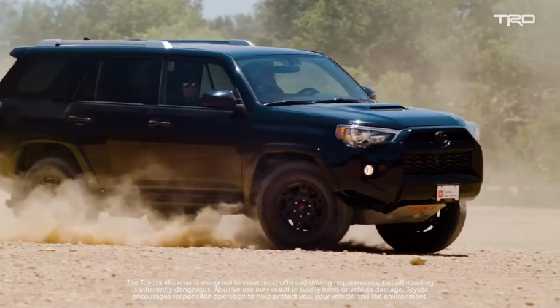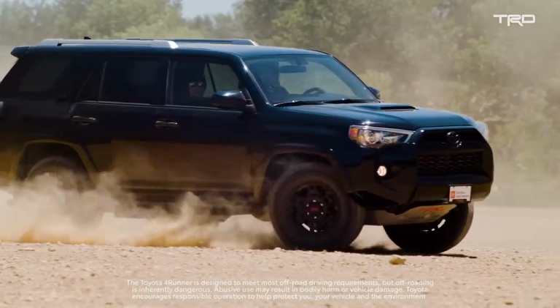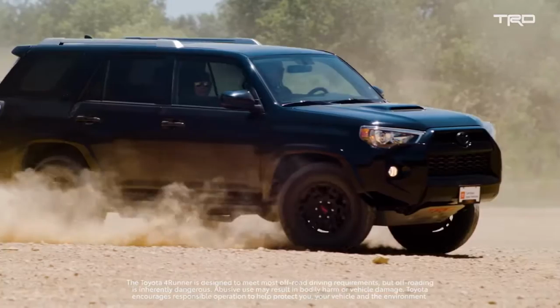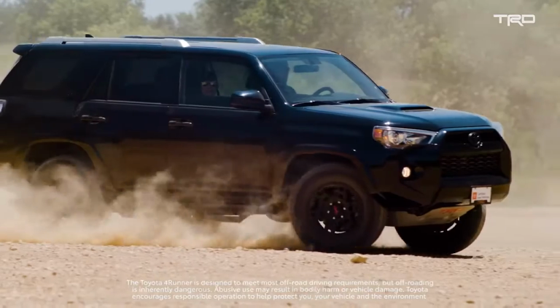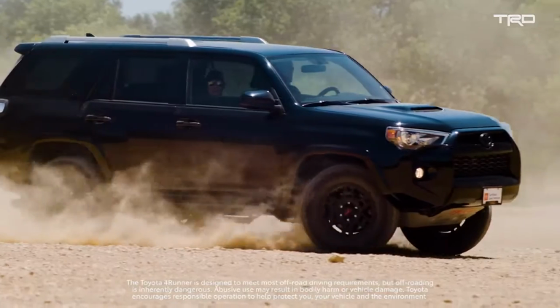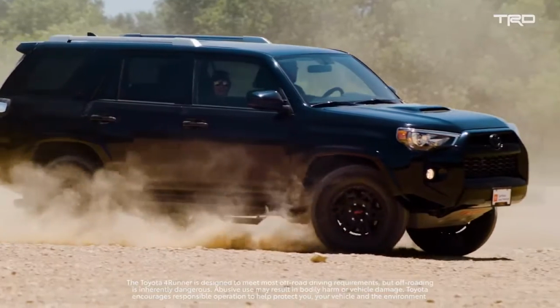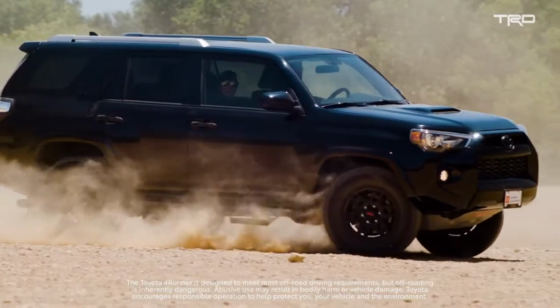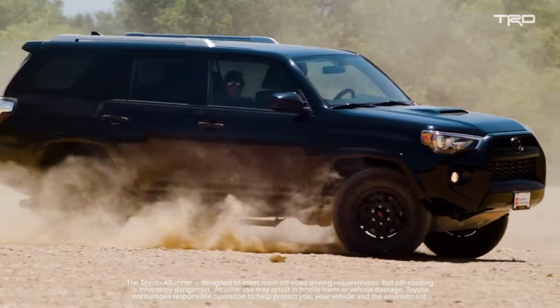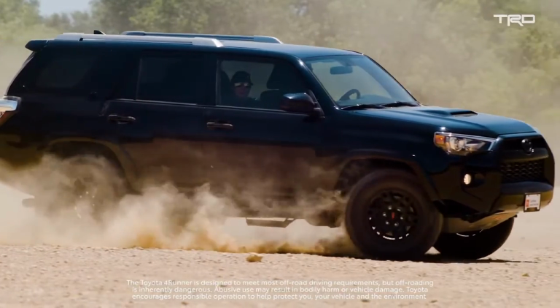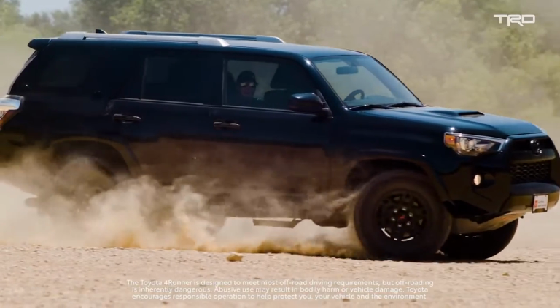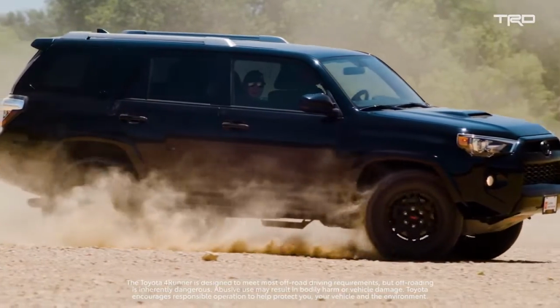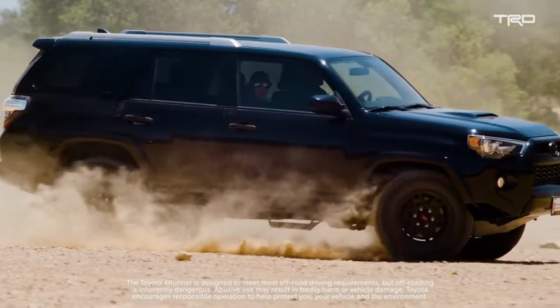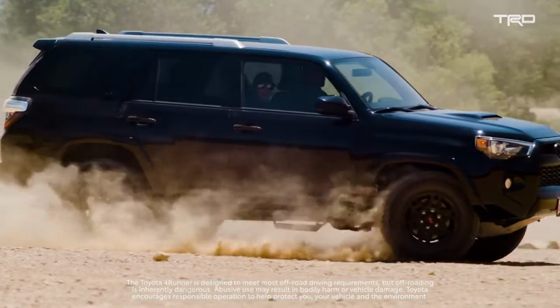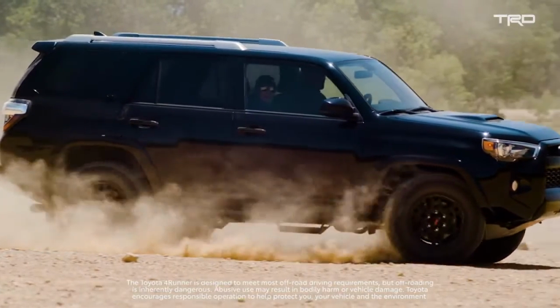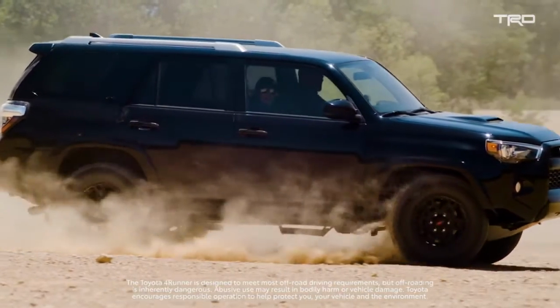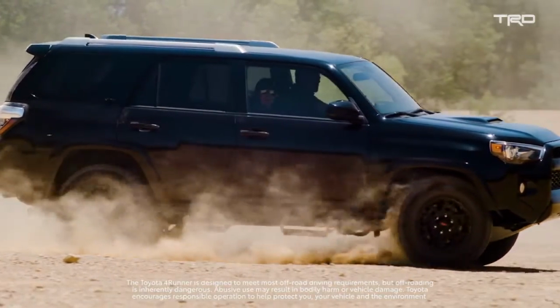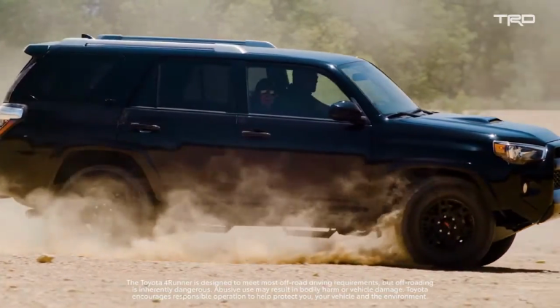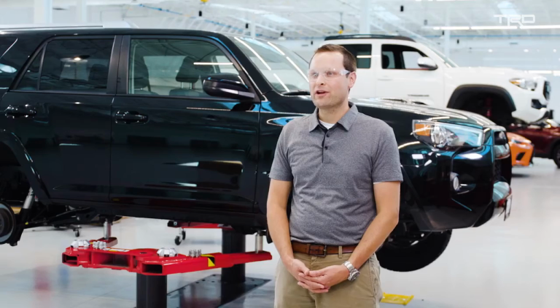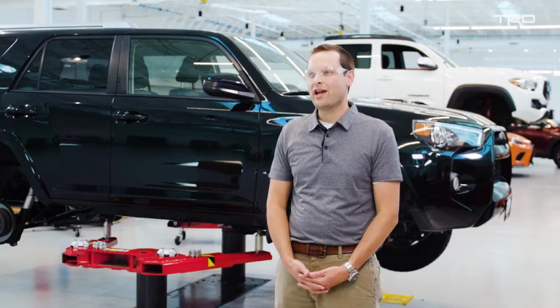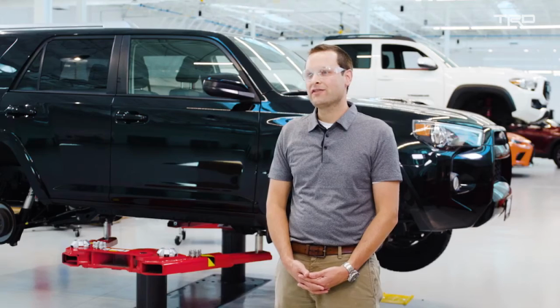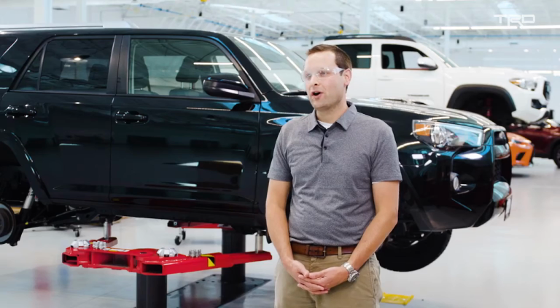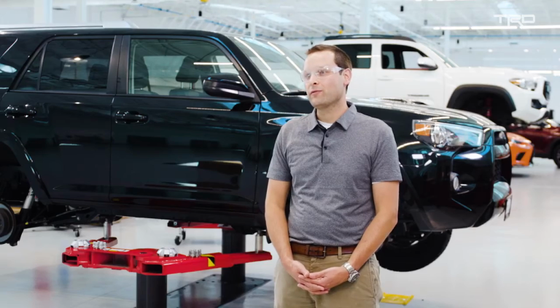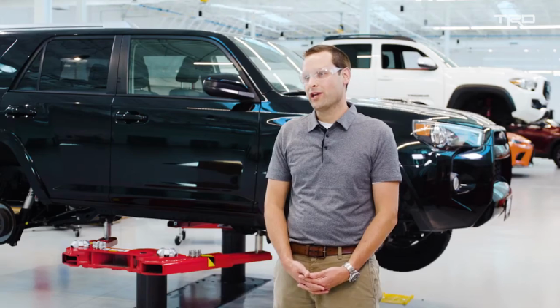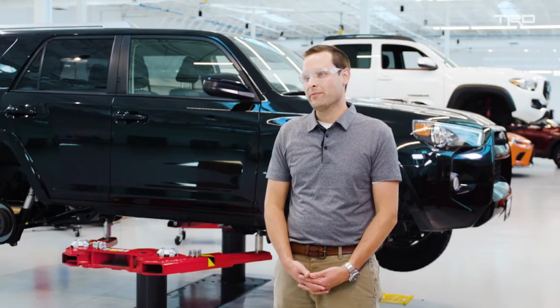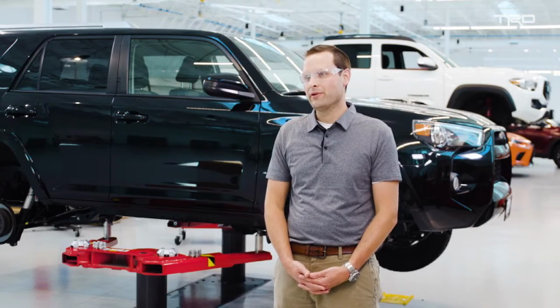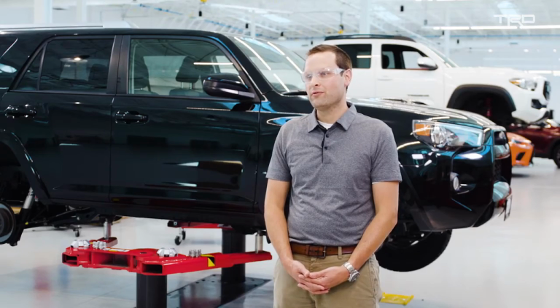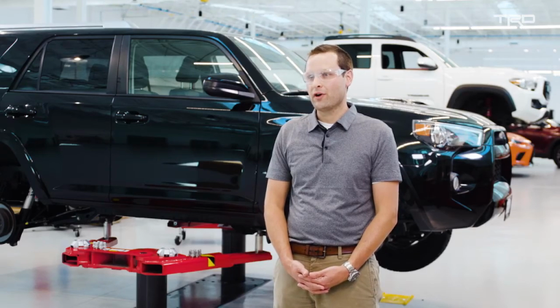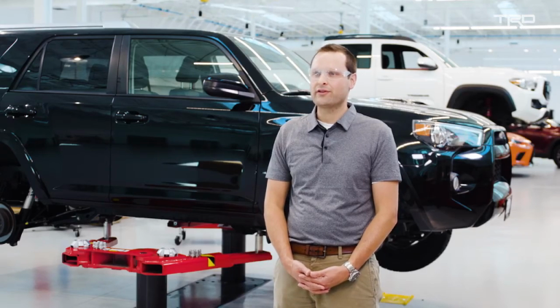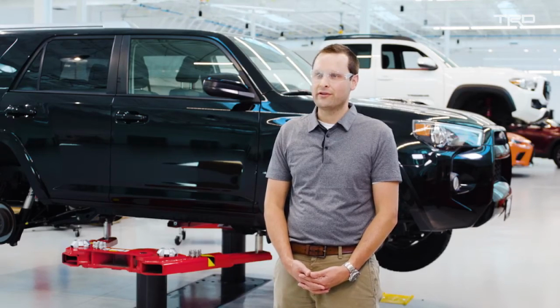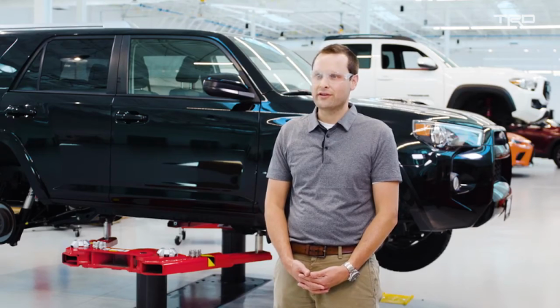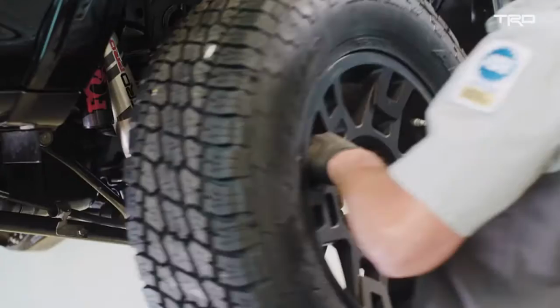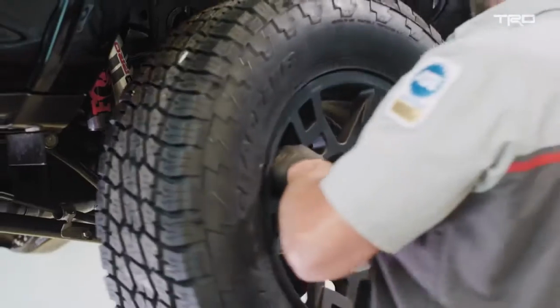So here we have the standard 4Runner. We're going to give it a TRD makeover and enhance its off-road capability with all the TRD accessories.